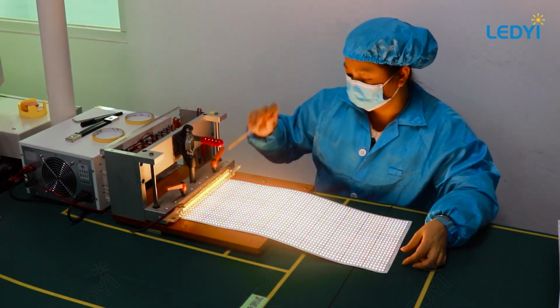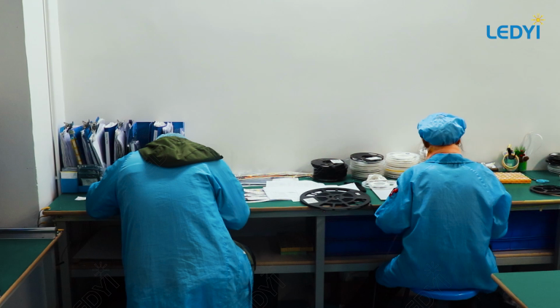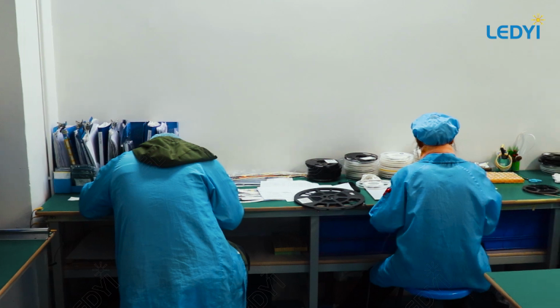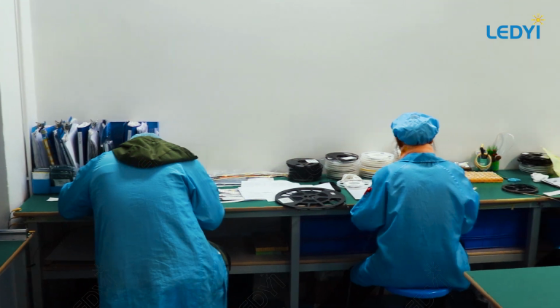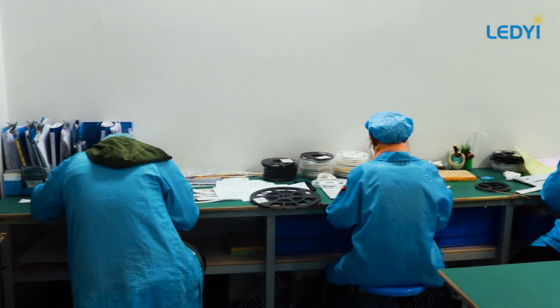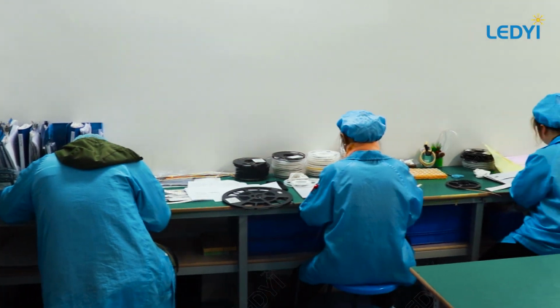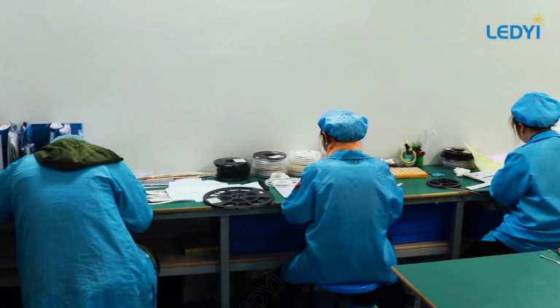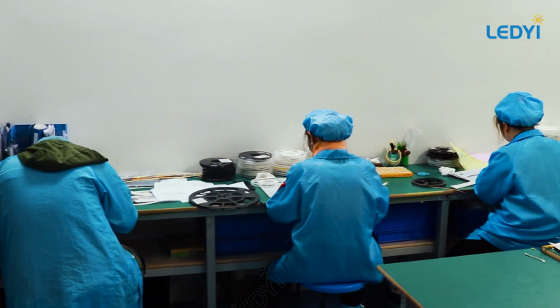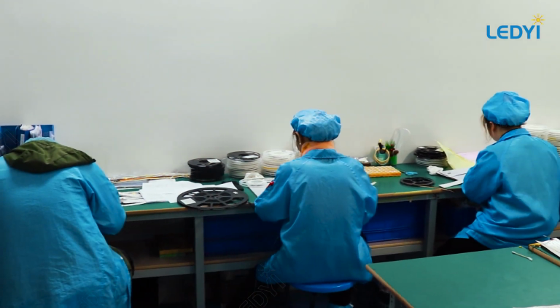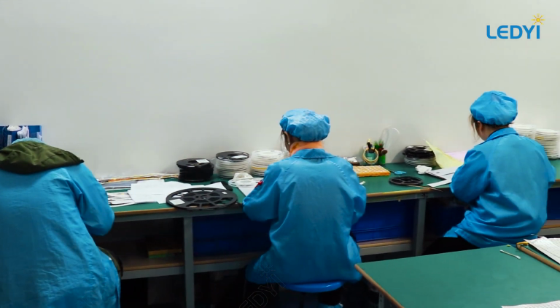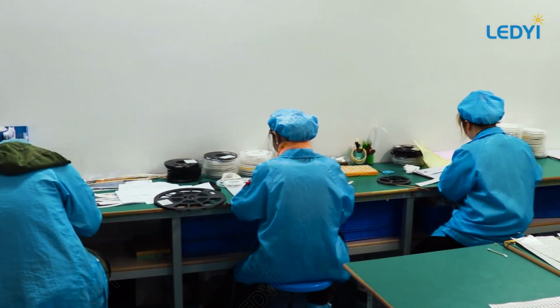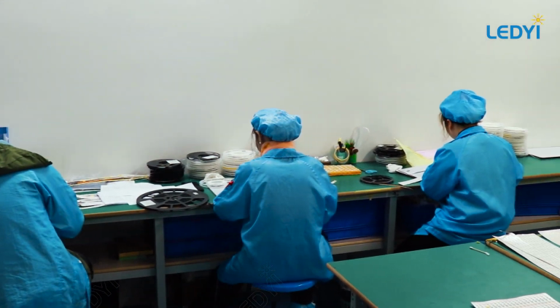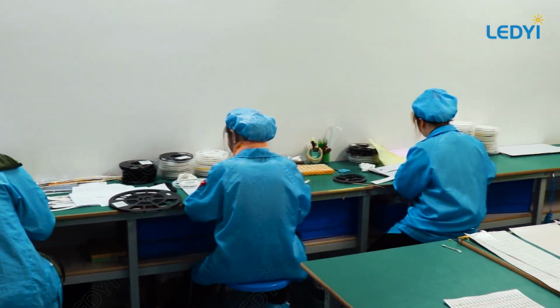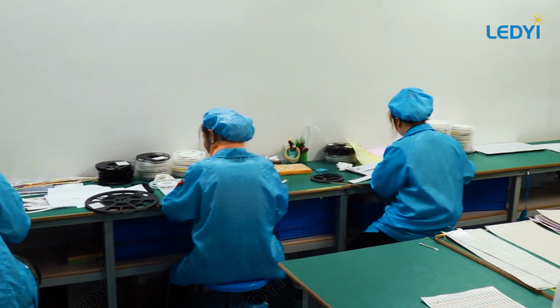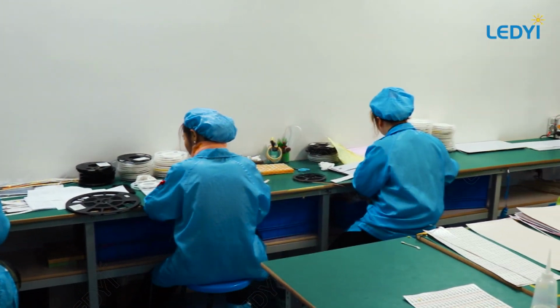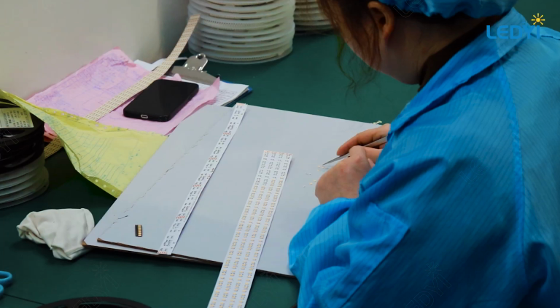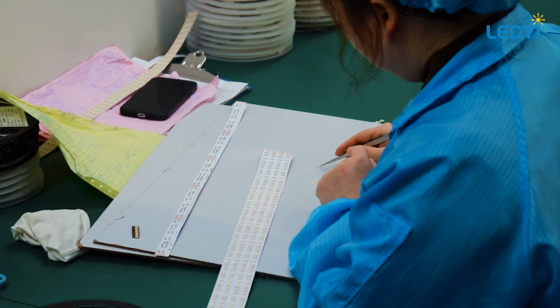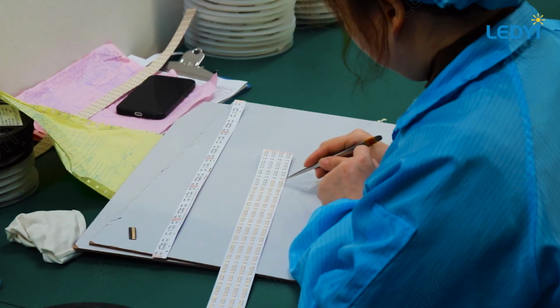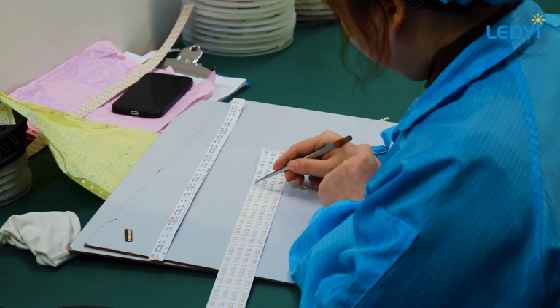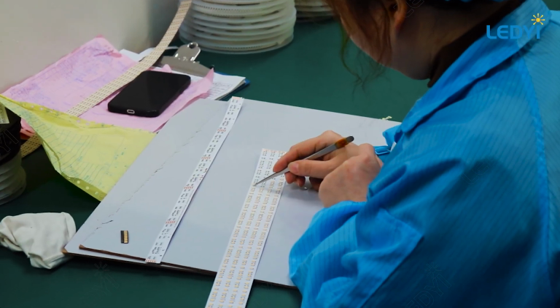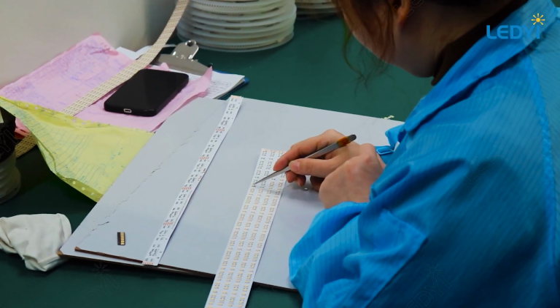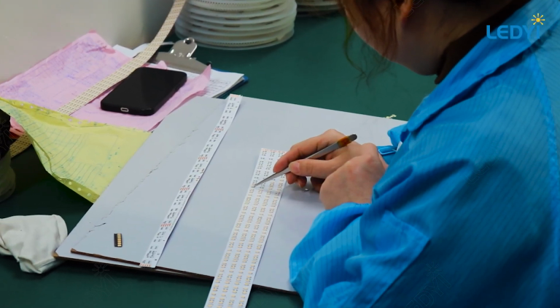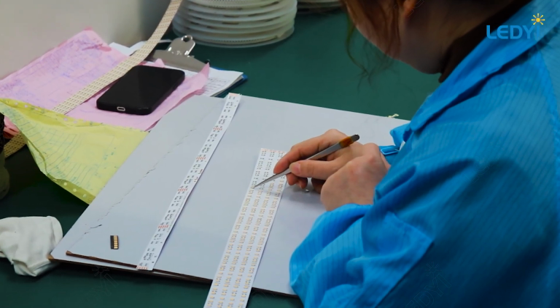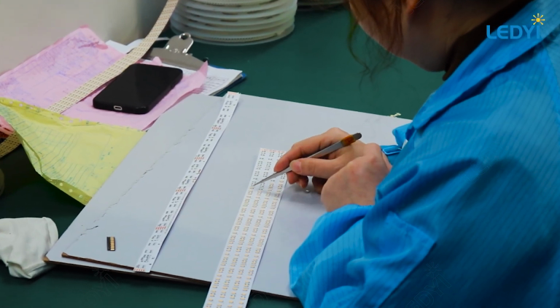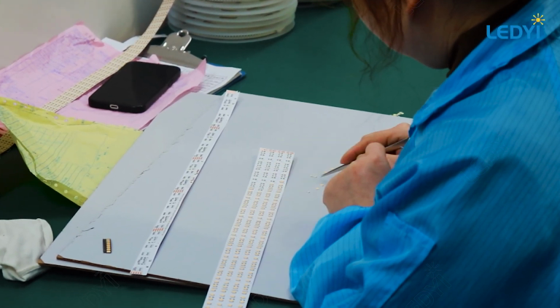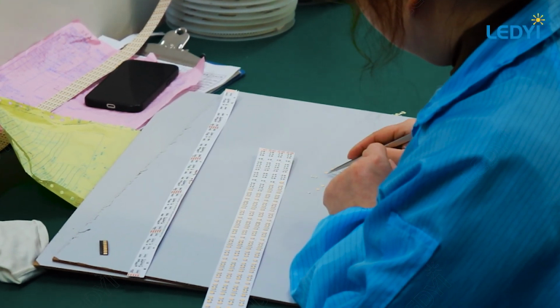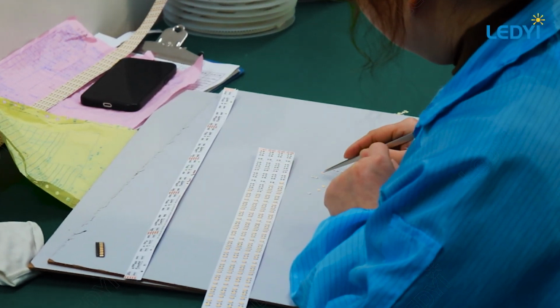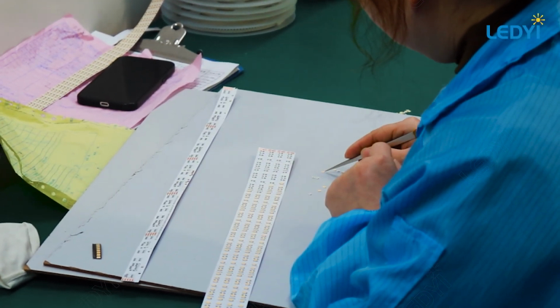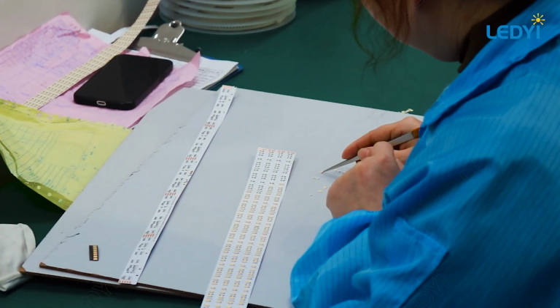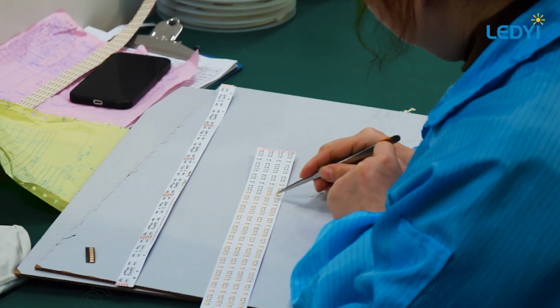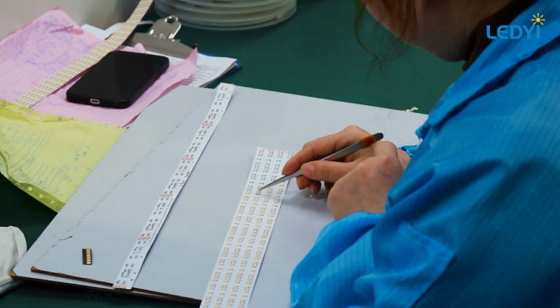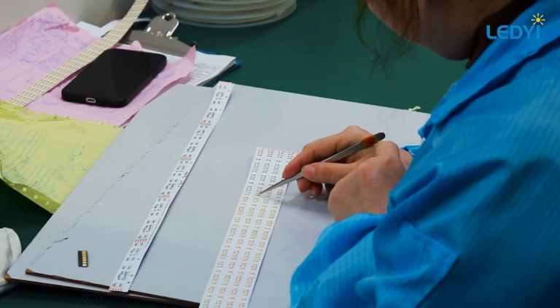Here's our sample production area, where we manually create certain samples instead of using SMT.